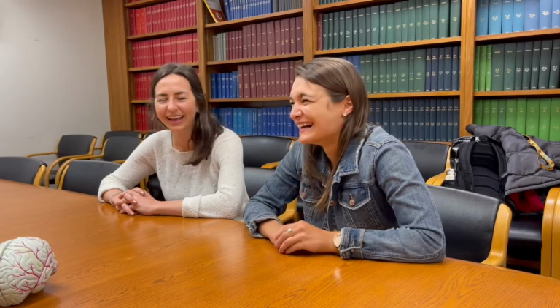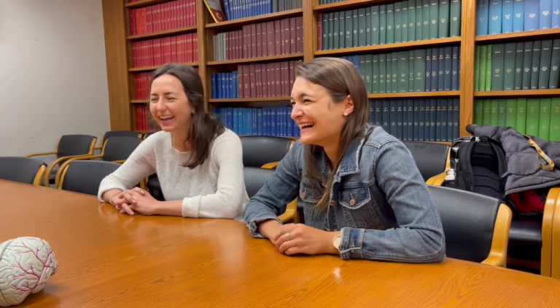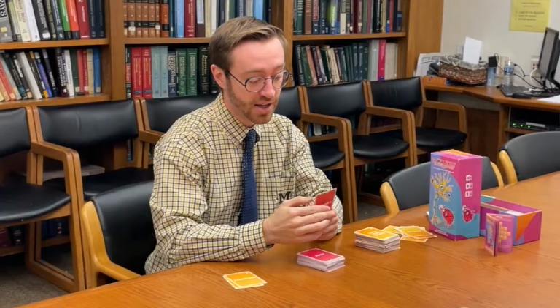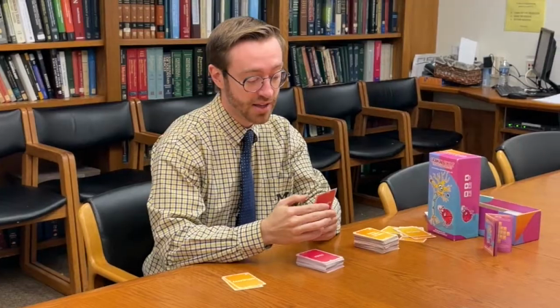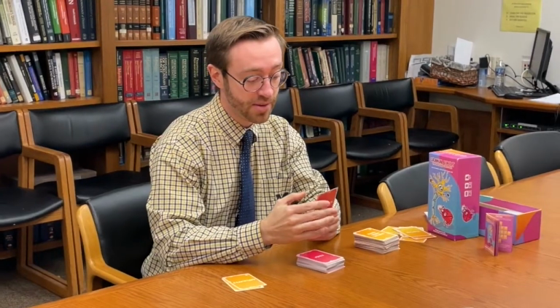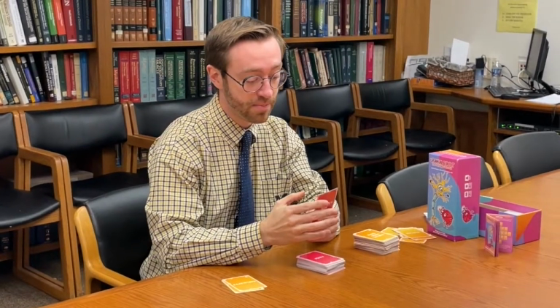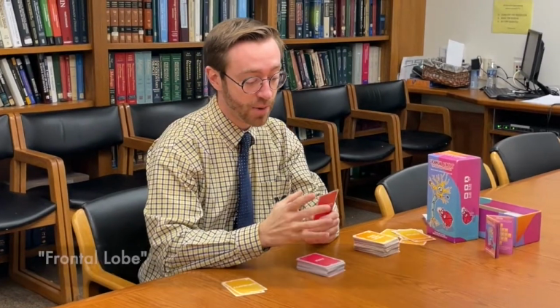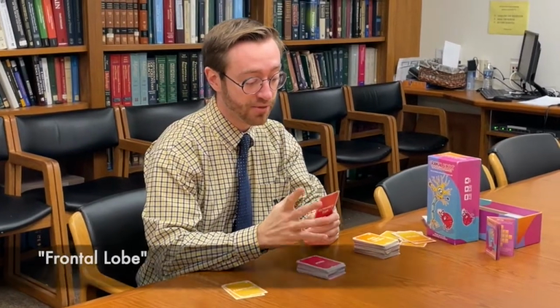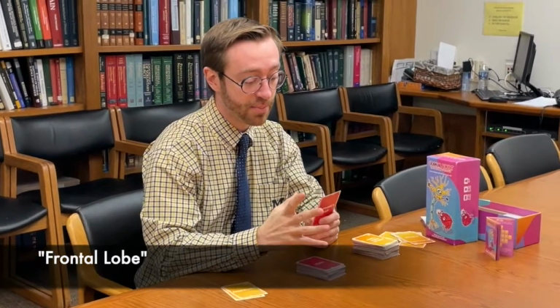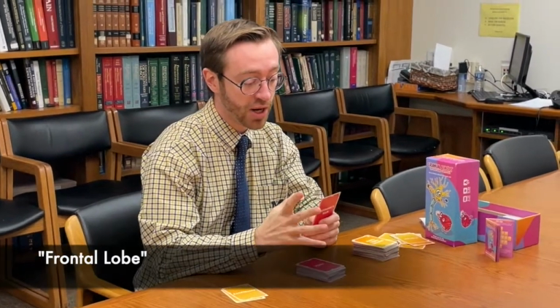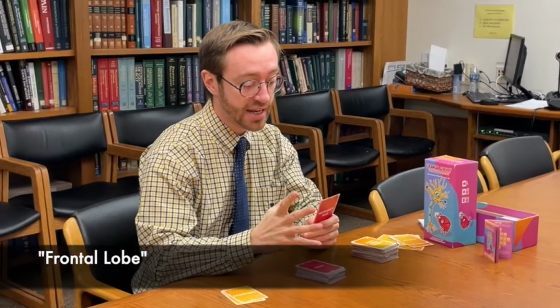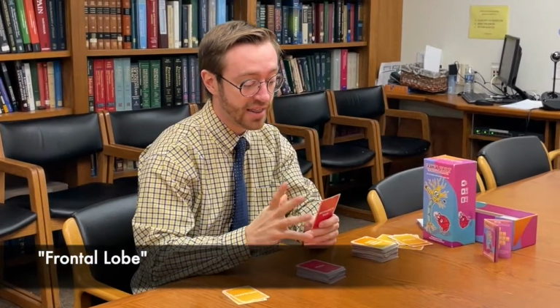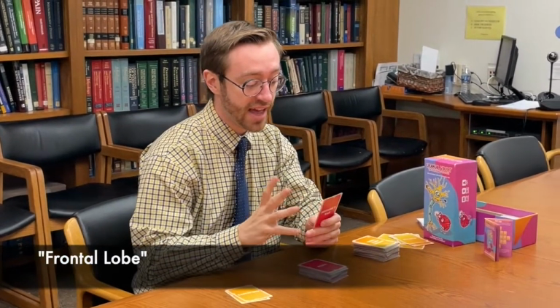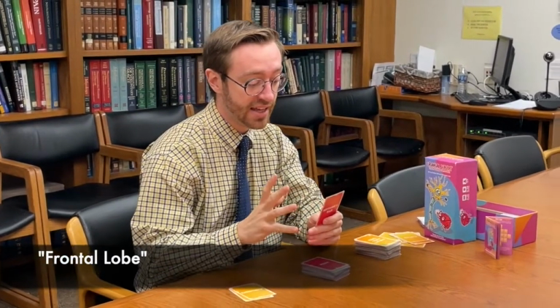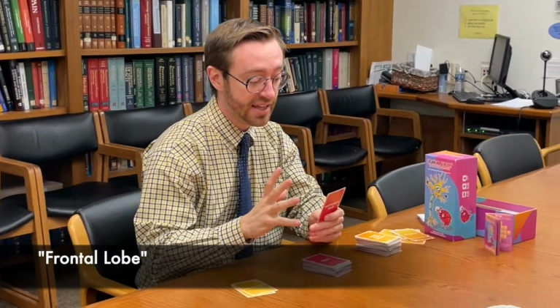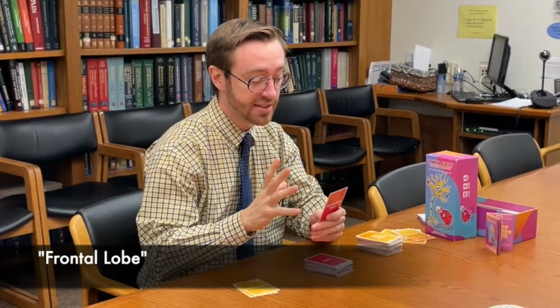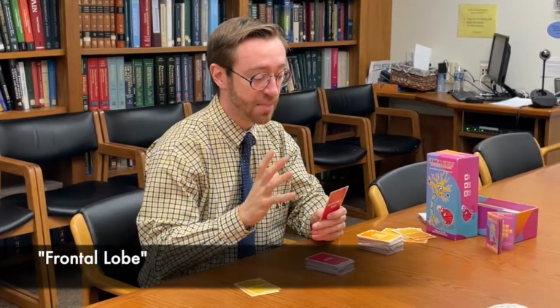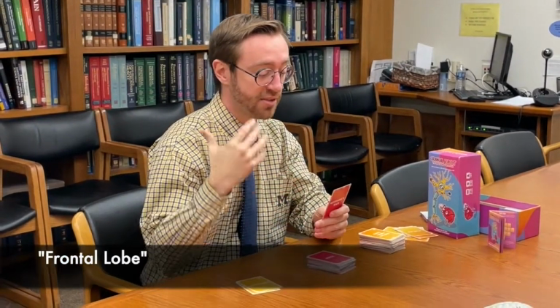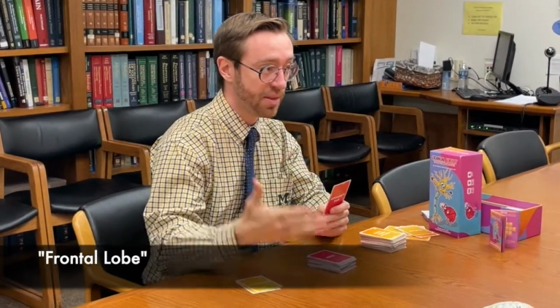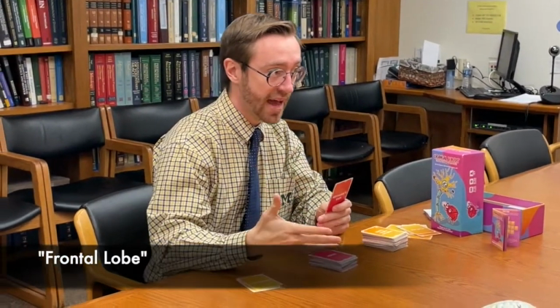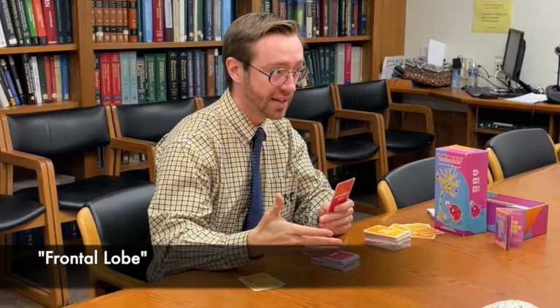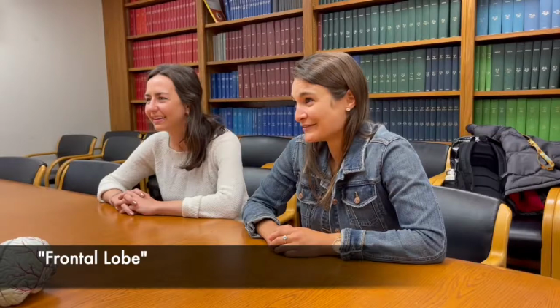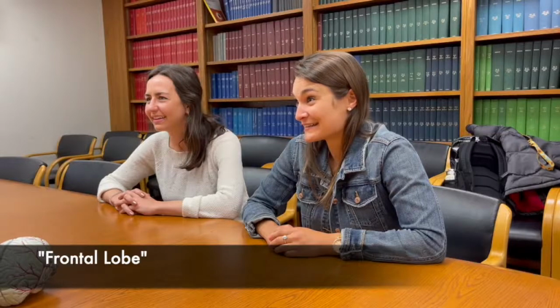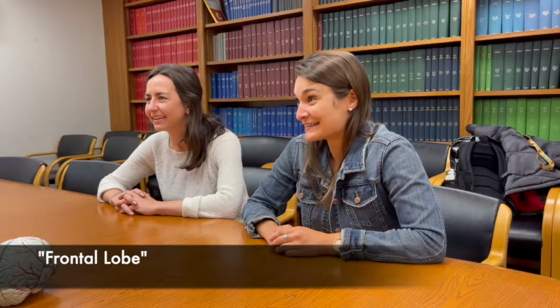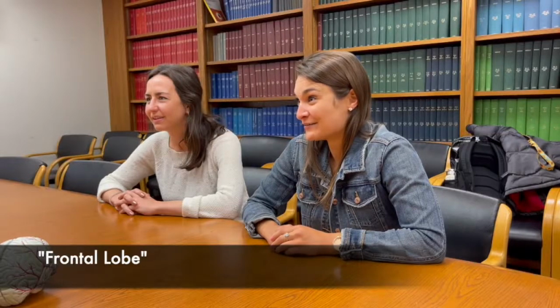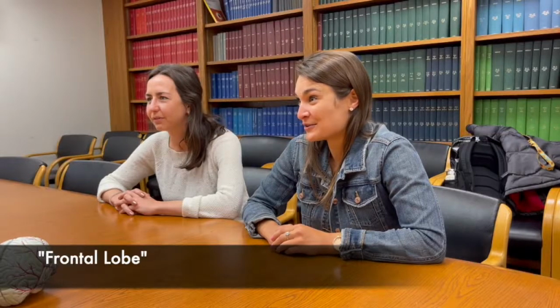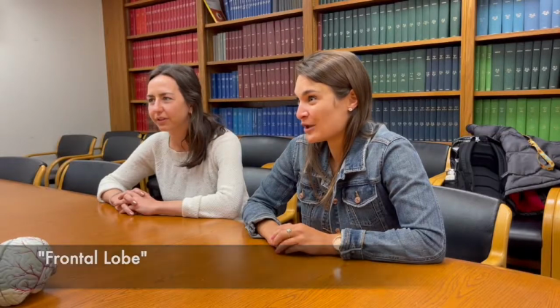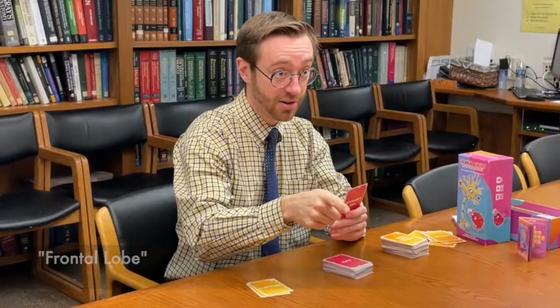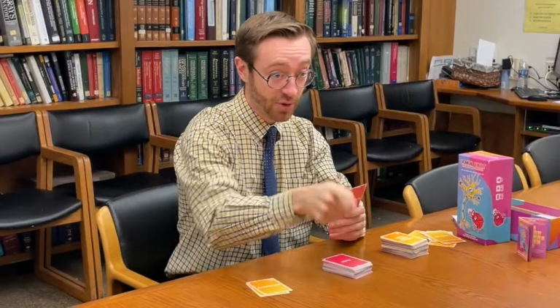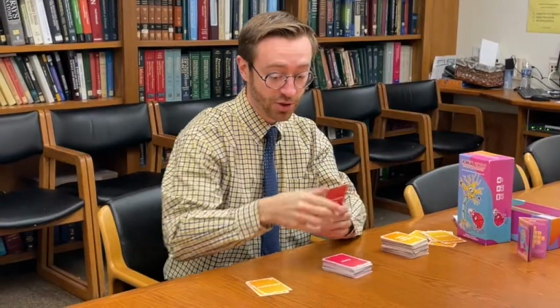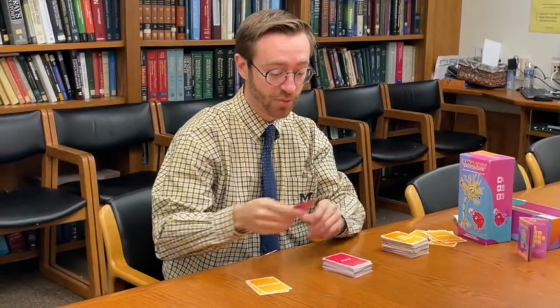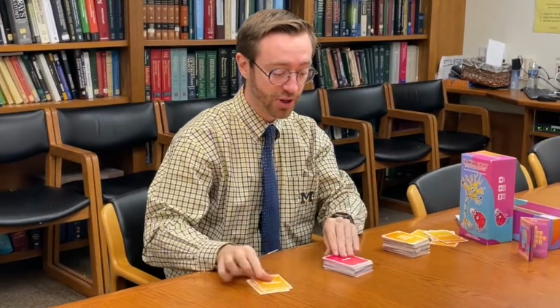This is the part of my brain that is opposite from the back. Front. Frontal. Frontal lobe. Very good.